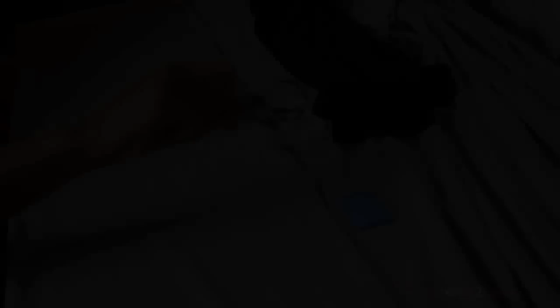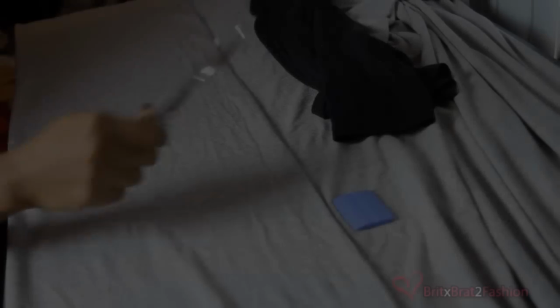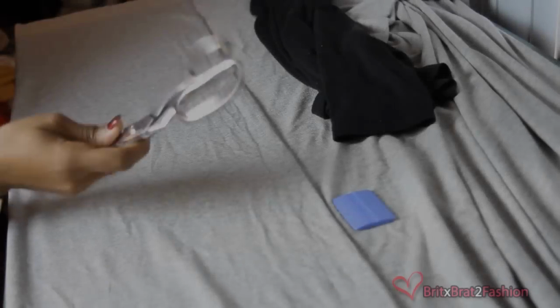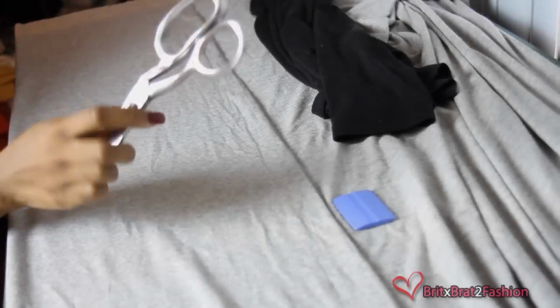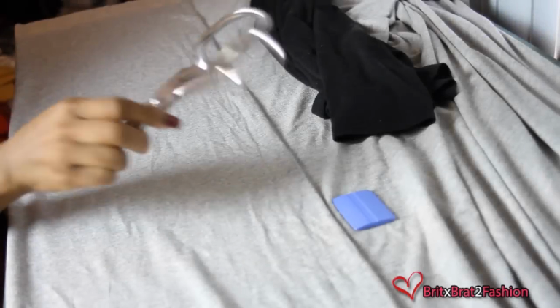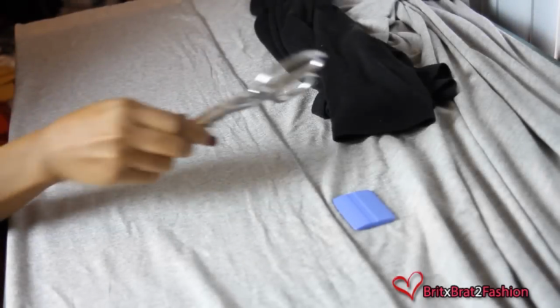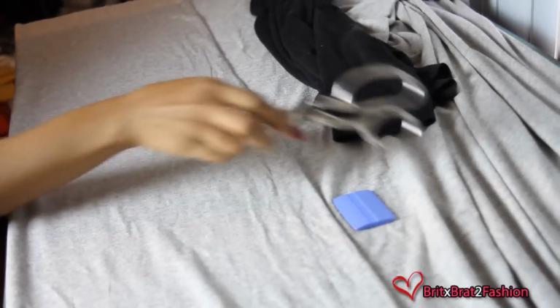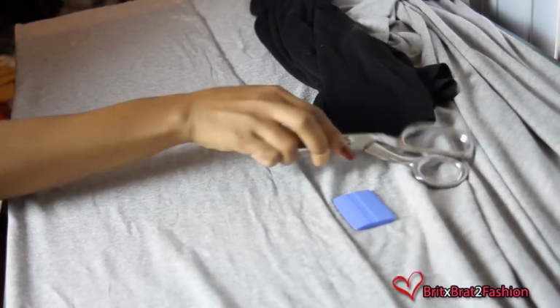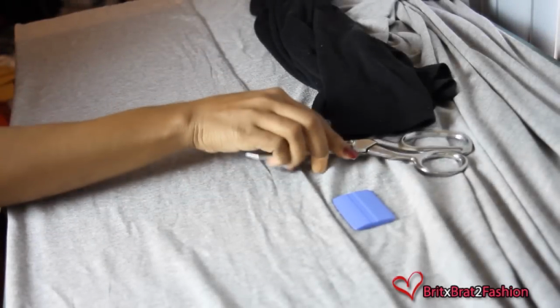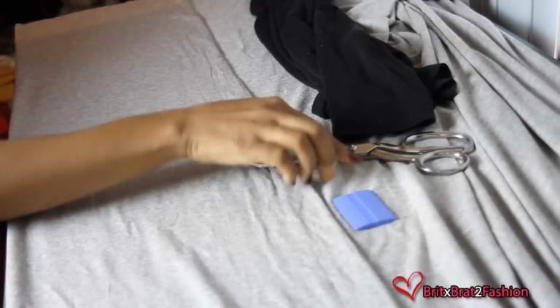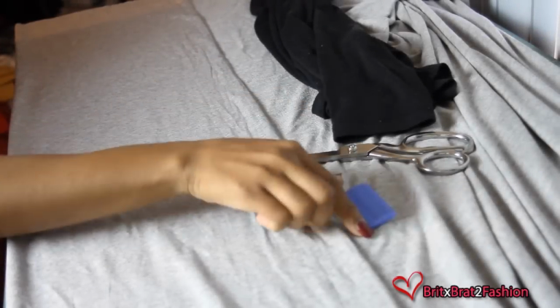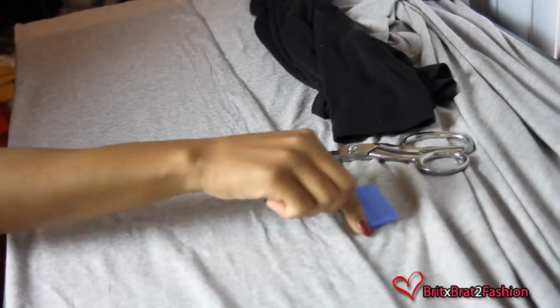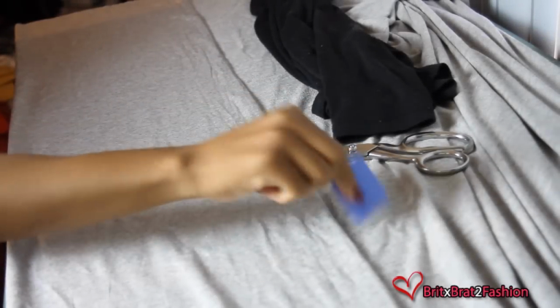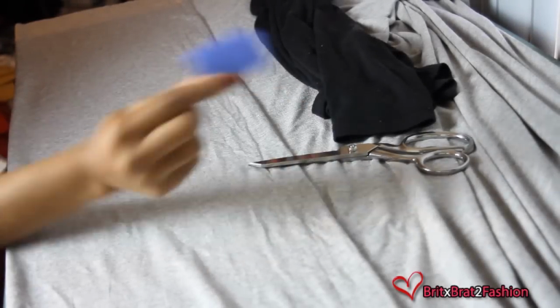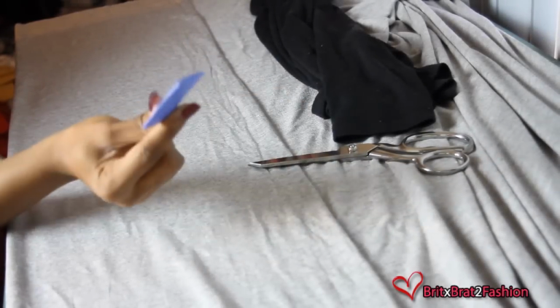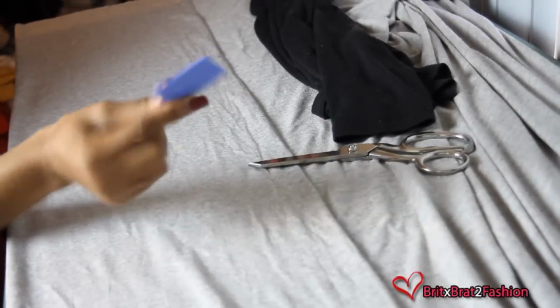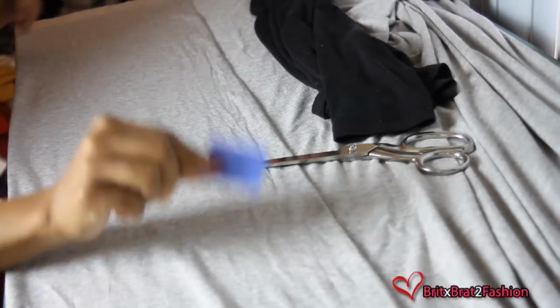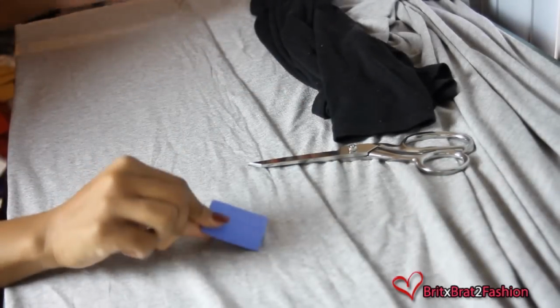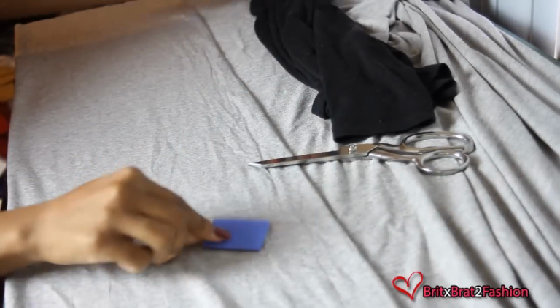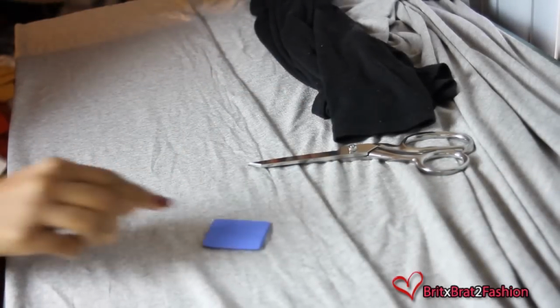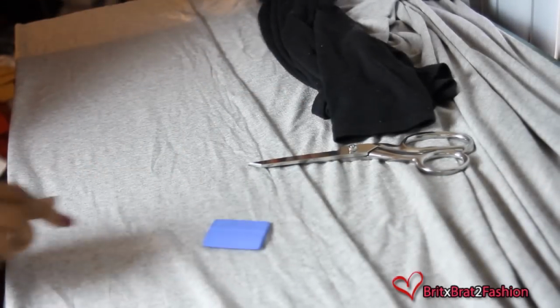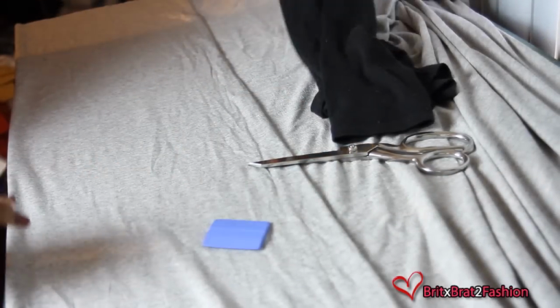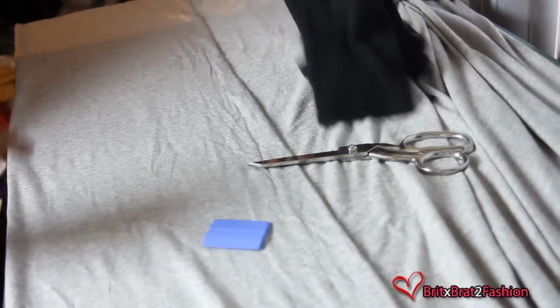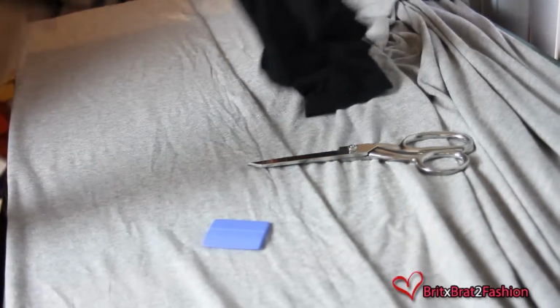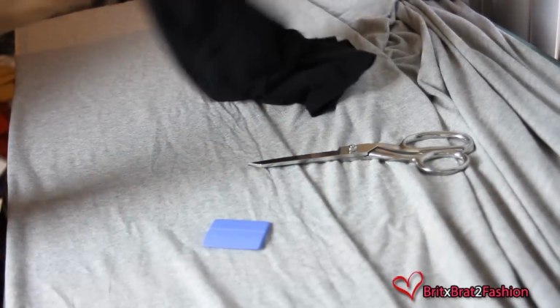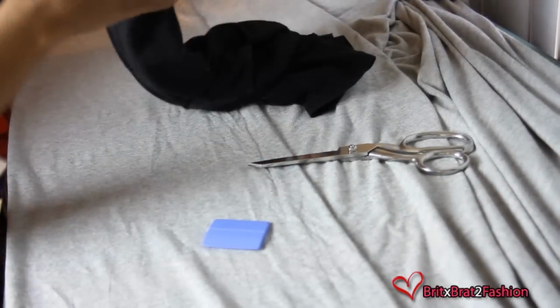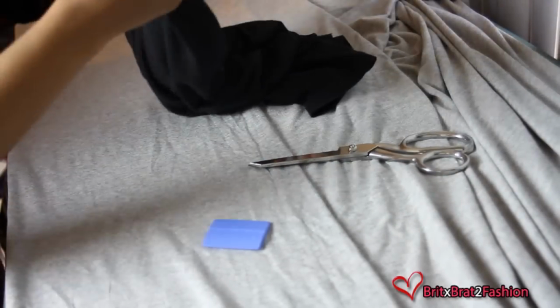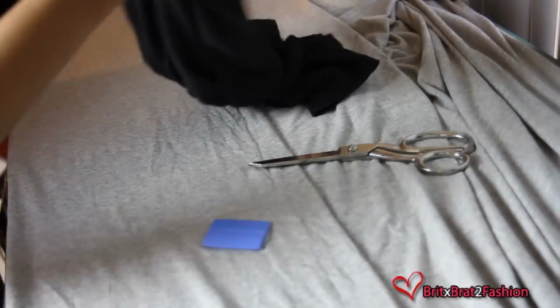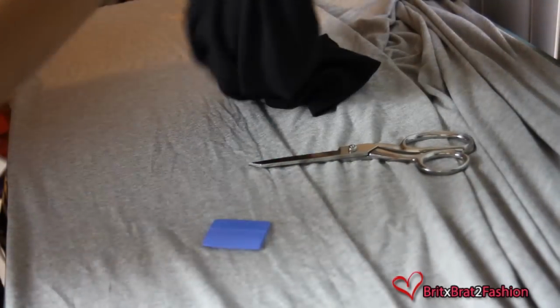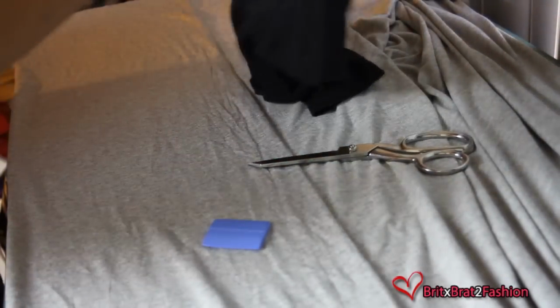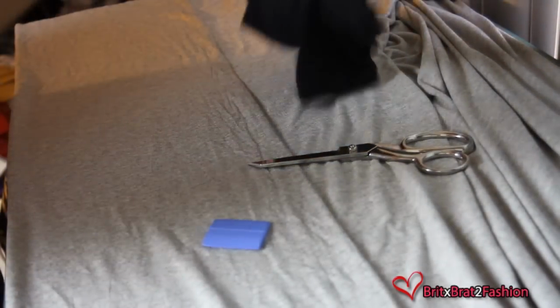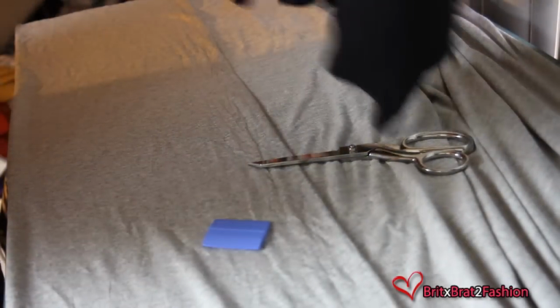For this tutorial, you're going to need some scissors, tailor chalk, a t-shirt, or a dress.